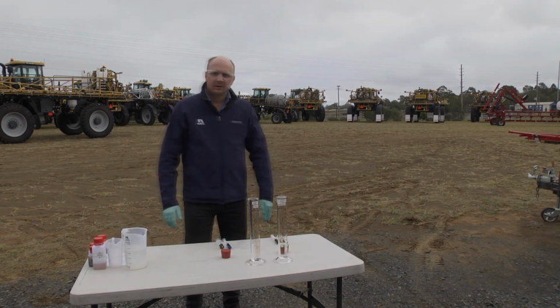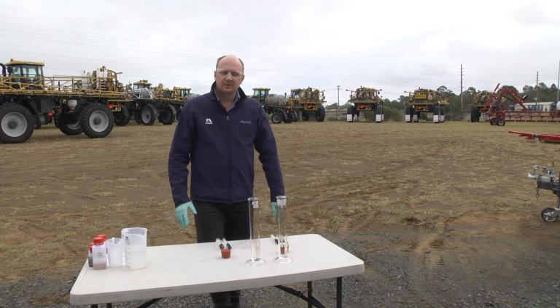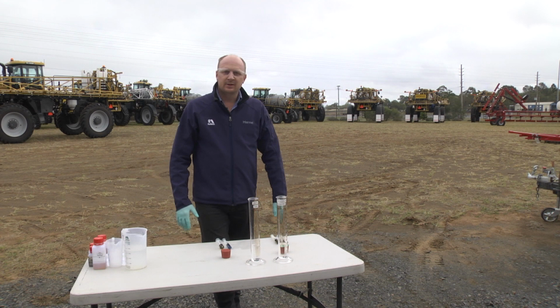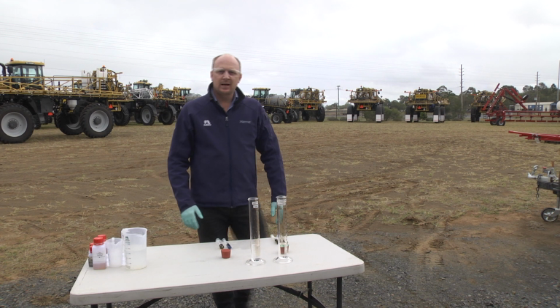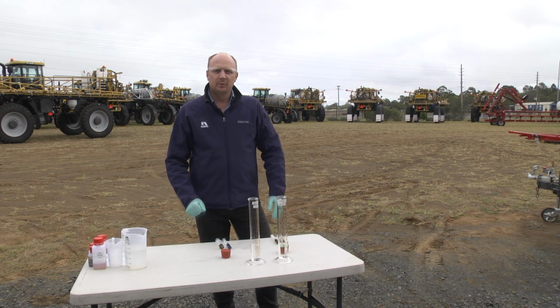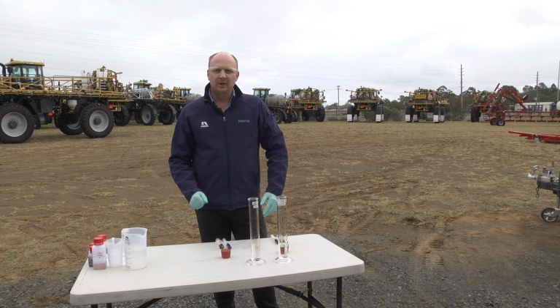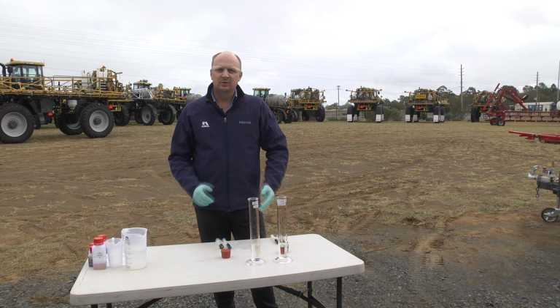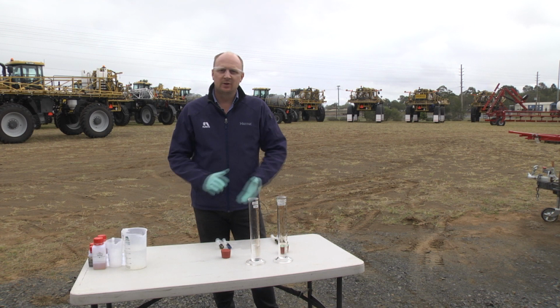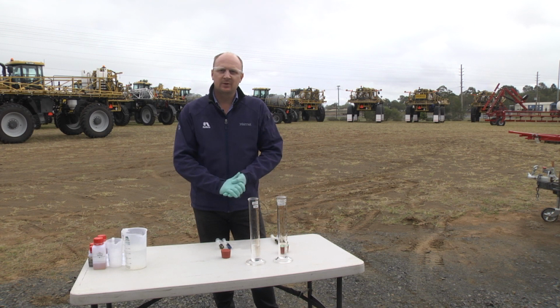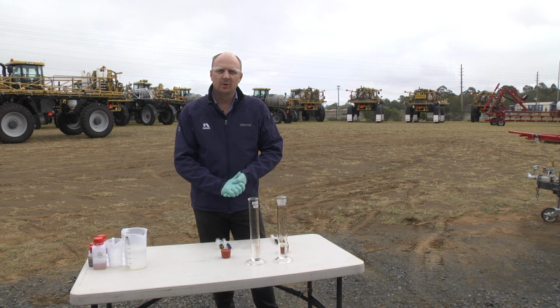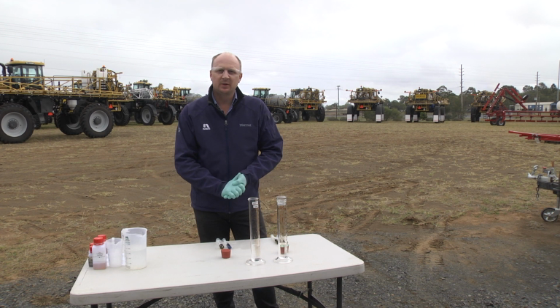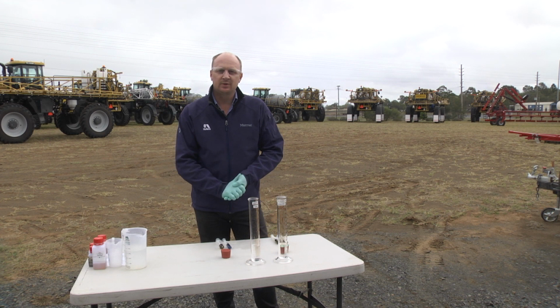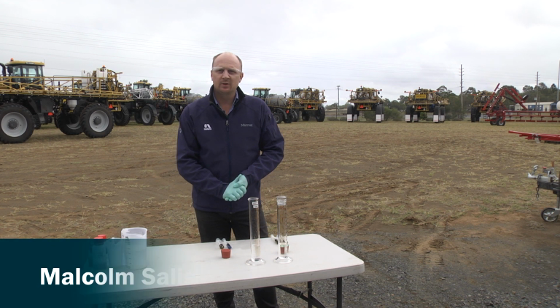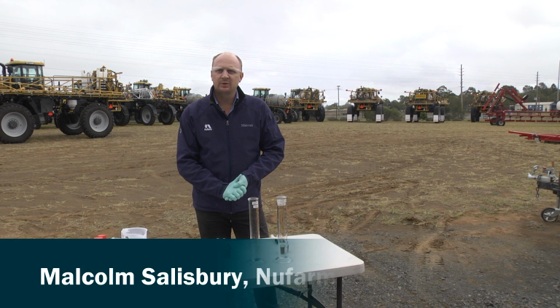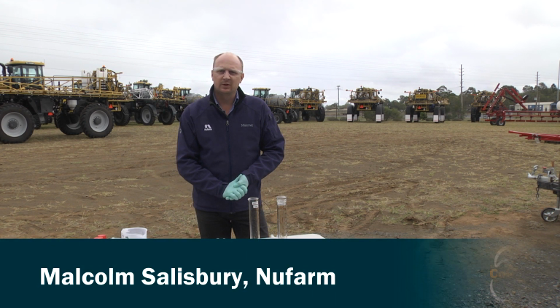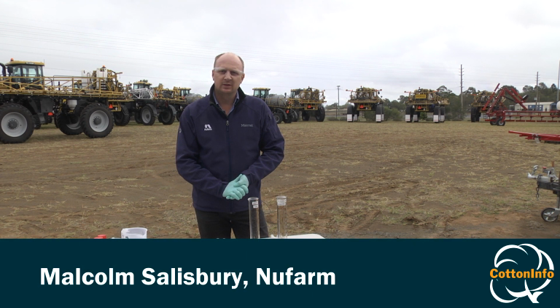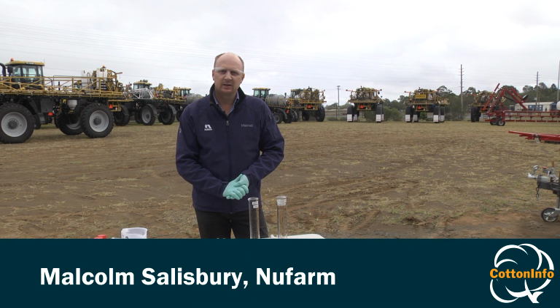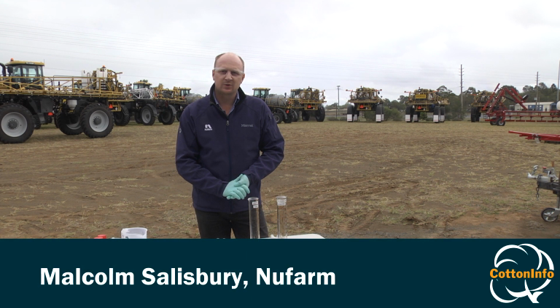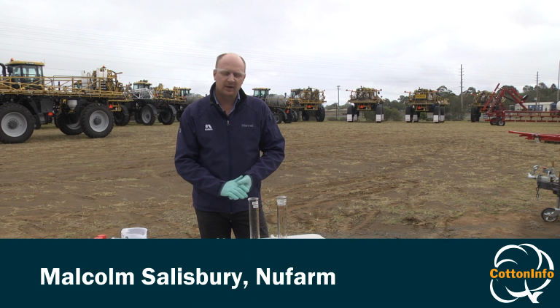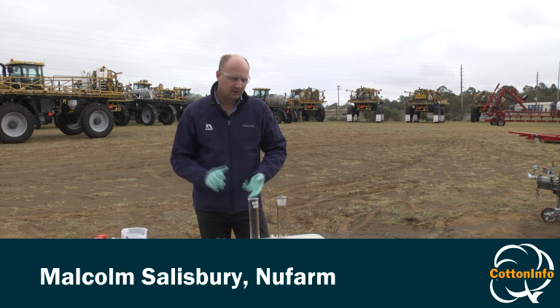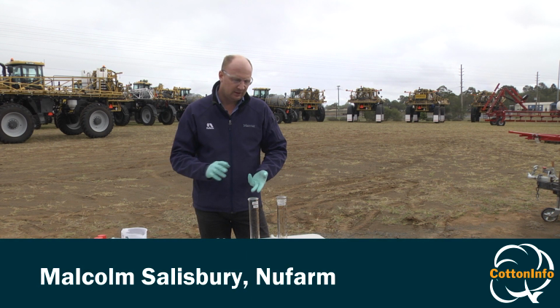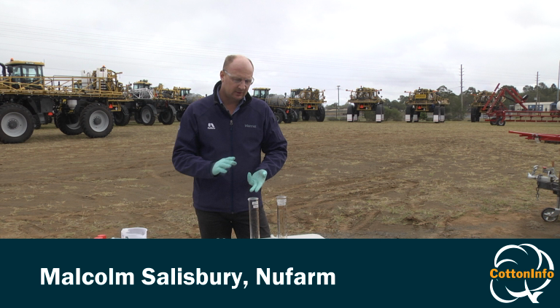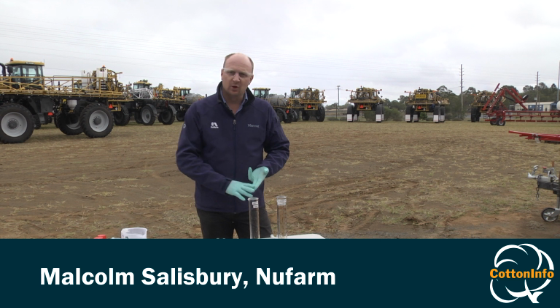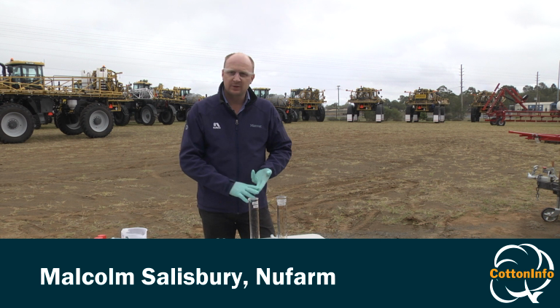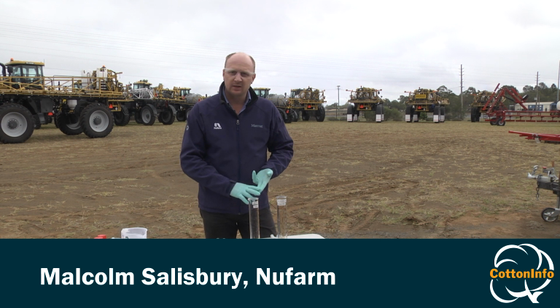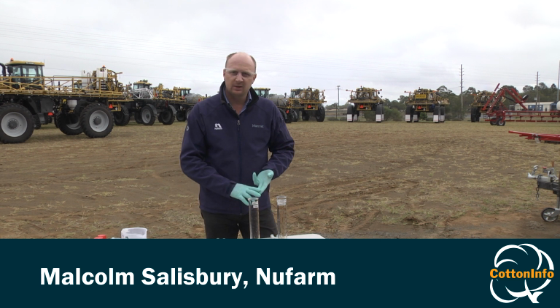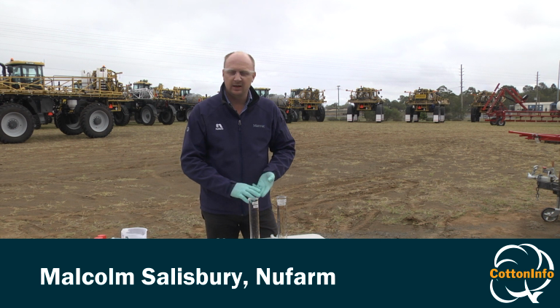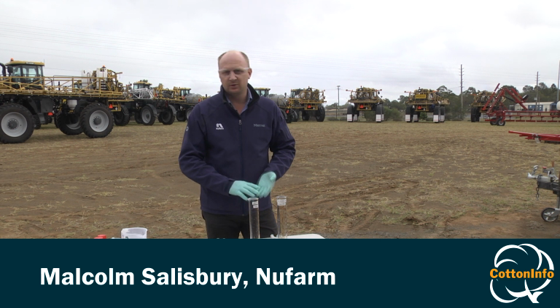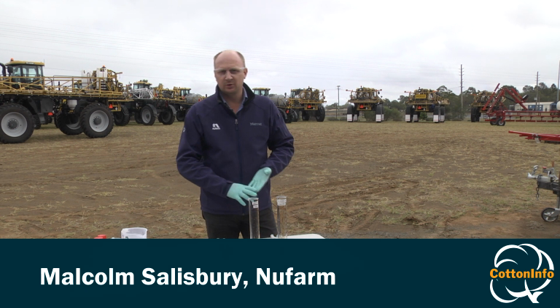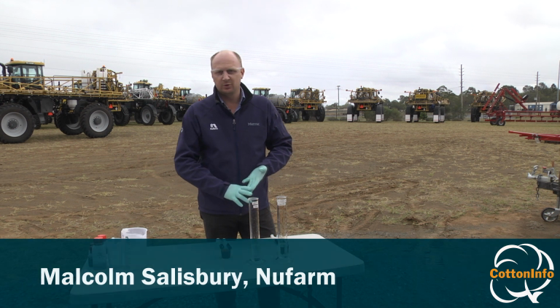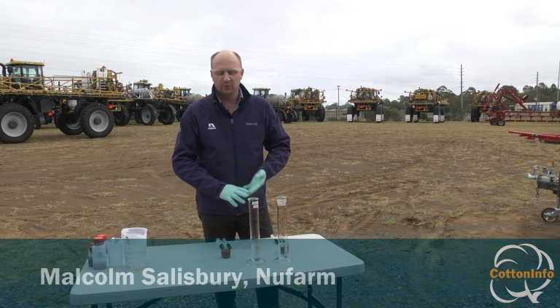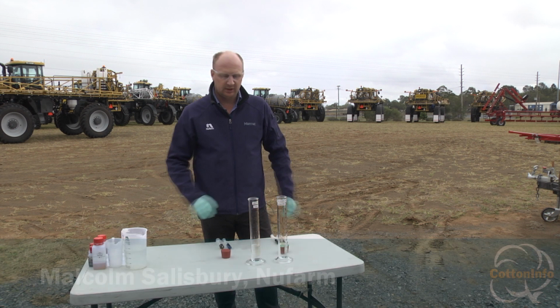Today we'll be mixing two of the most commonly used herbicides in Australia — glyphosate and 2,4-D.